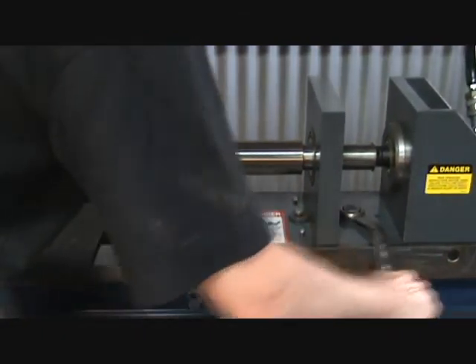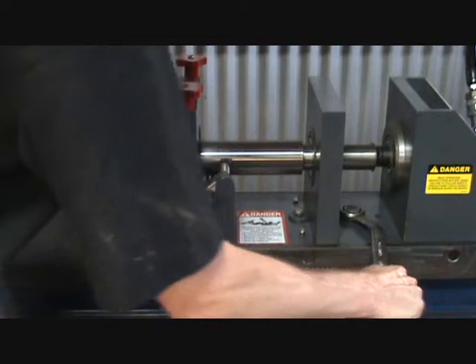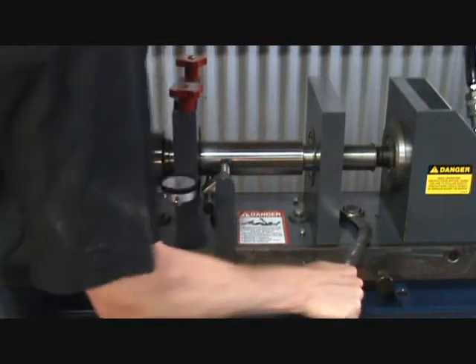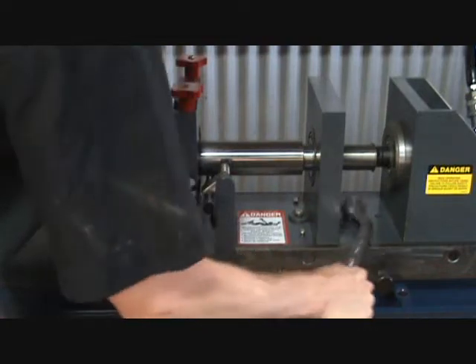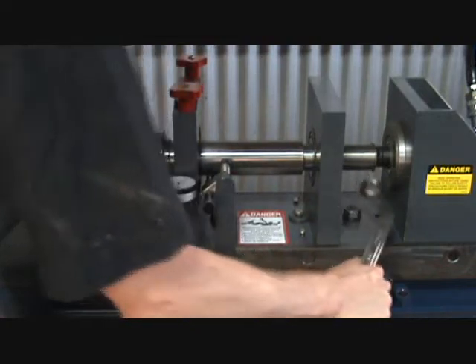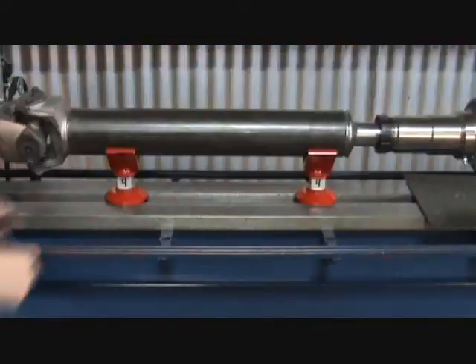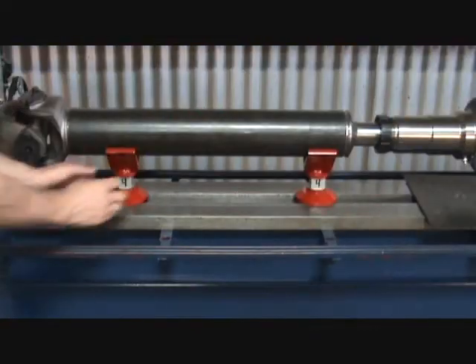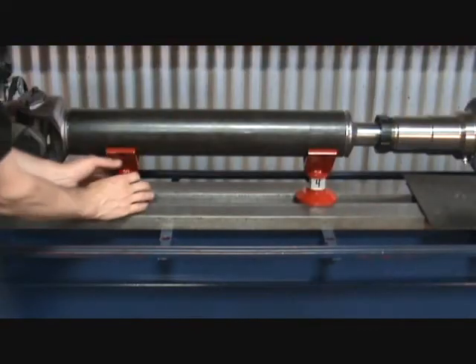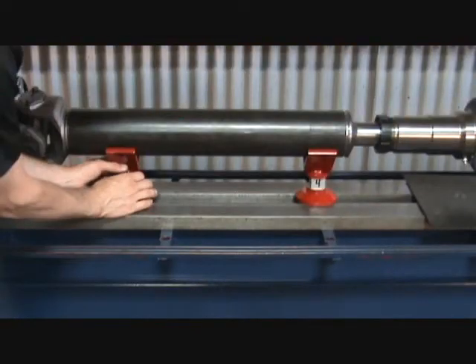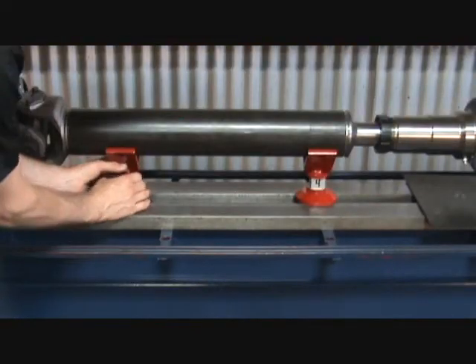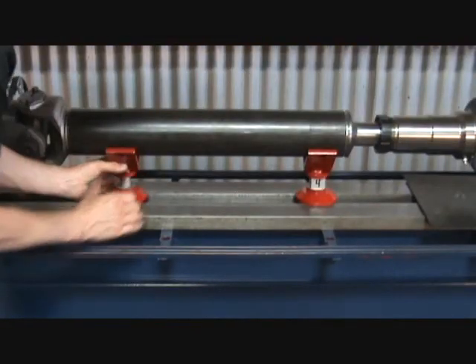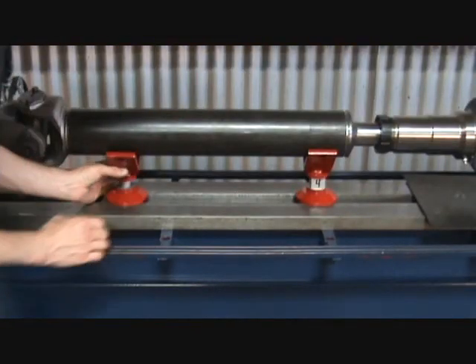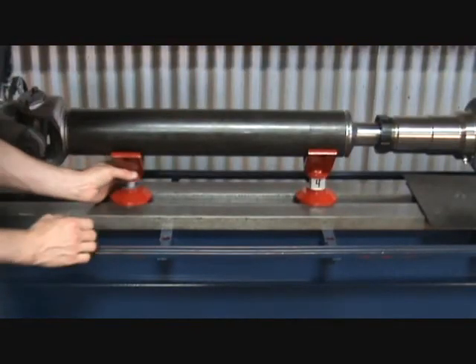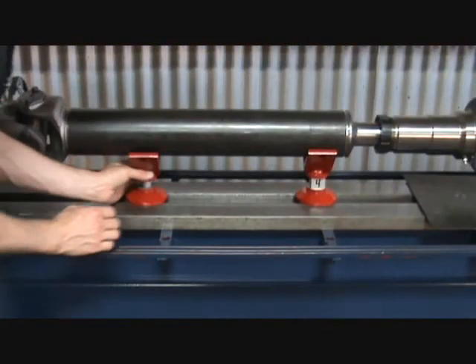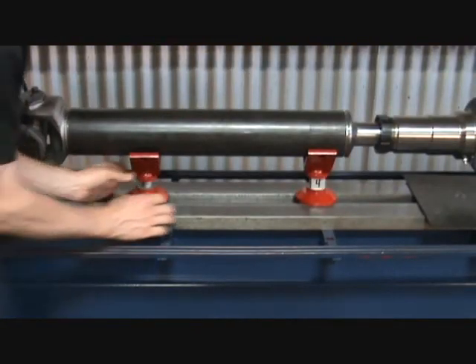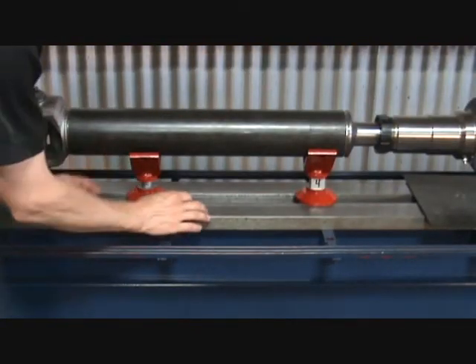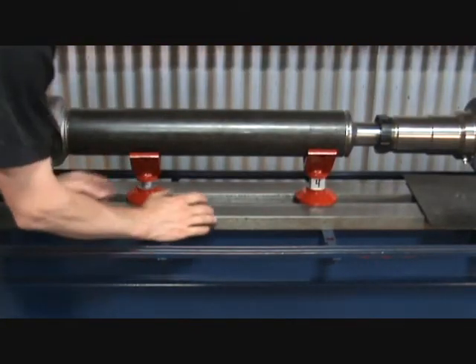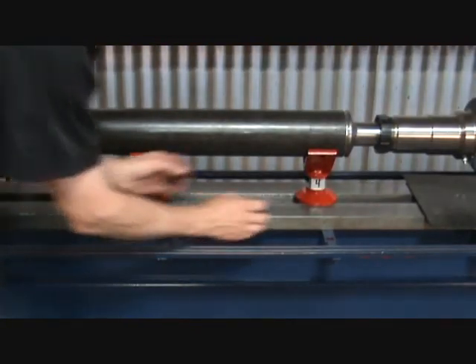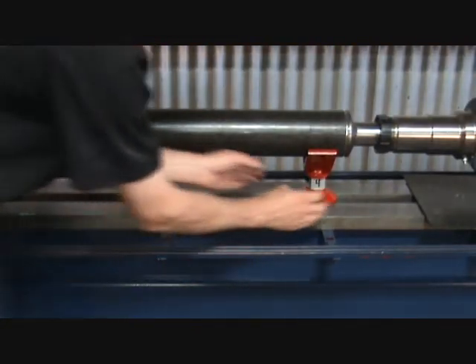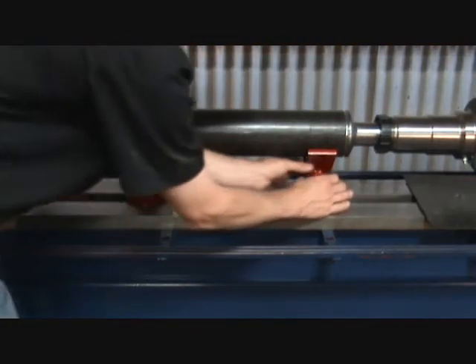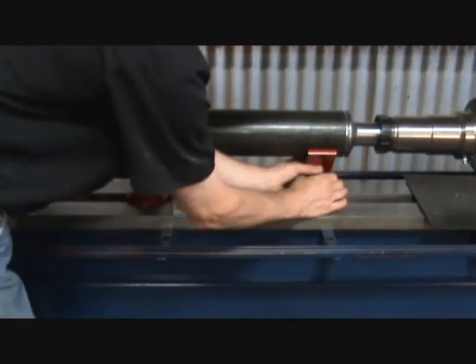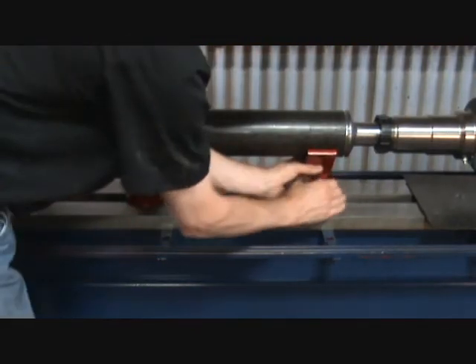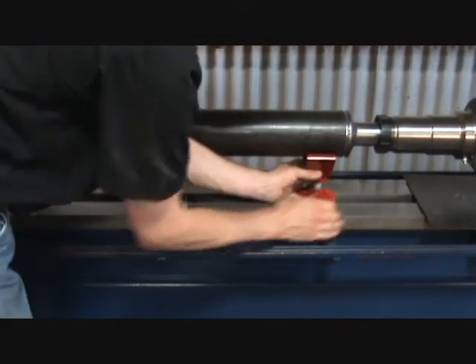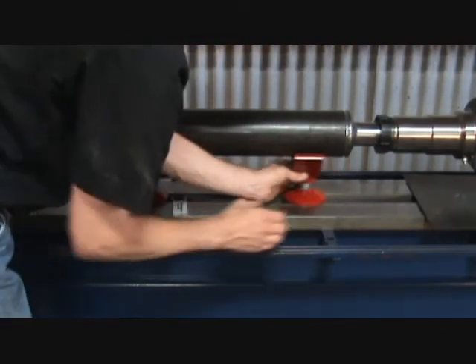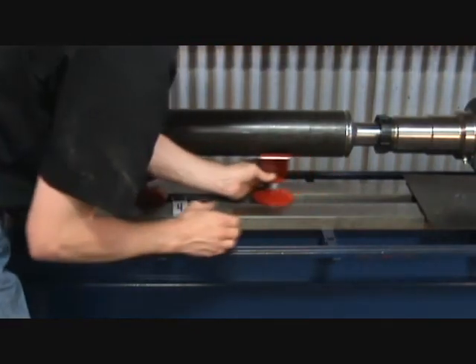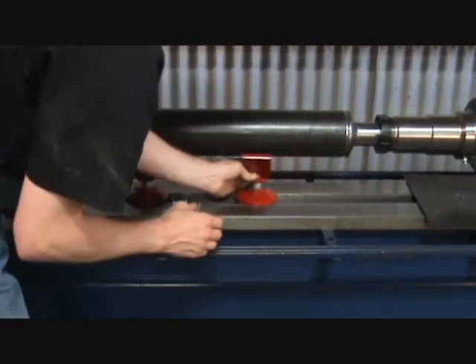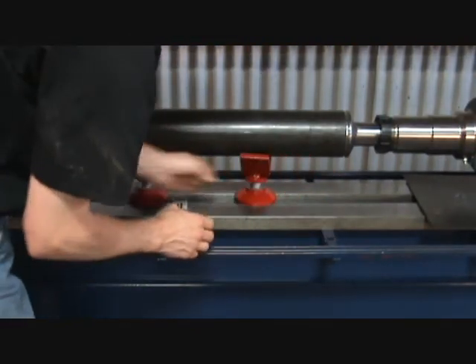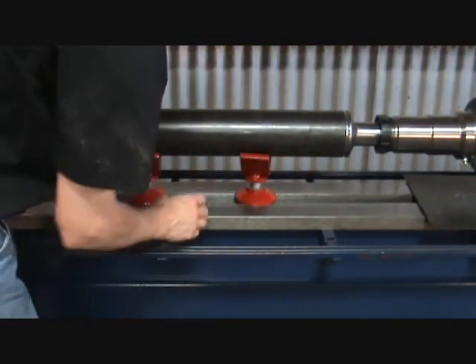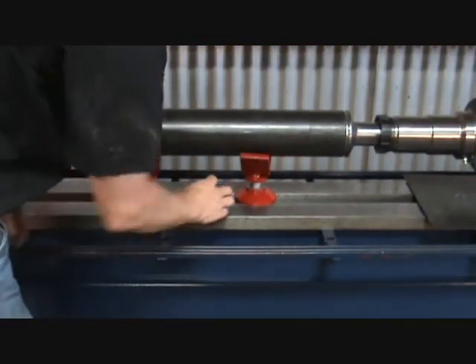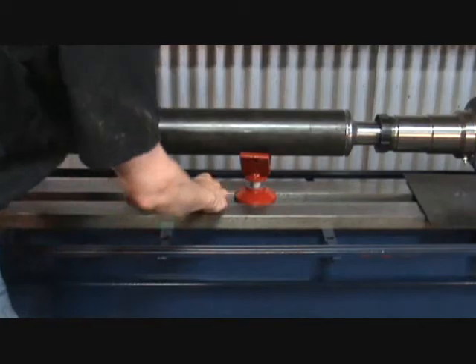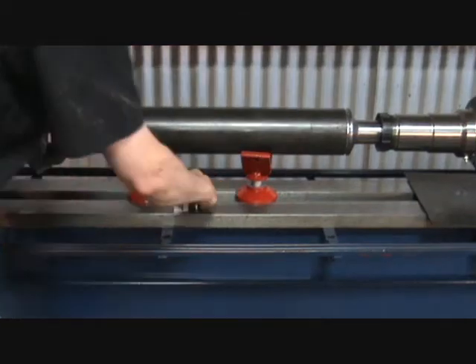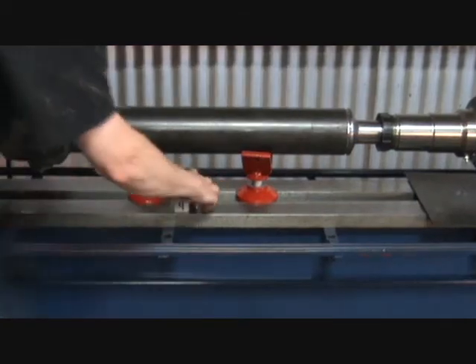After the tail stock is locked down, remove the tube stand spacers and prepare to straighten the driveline.